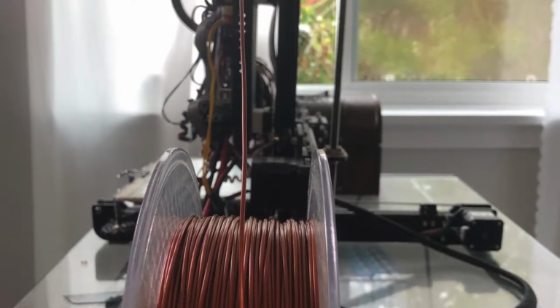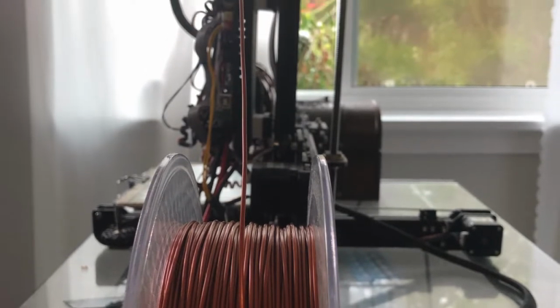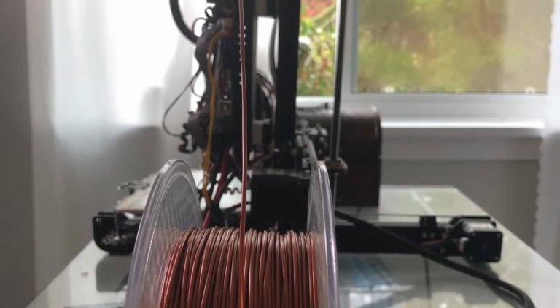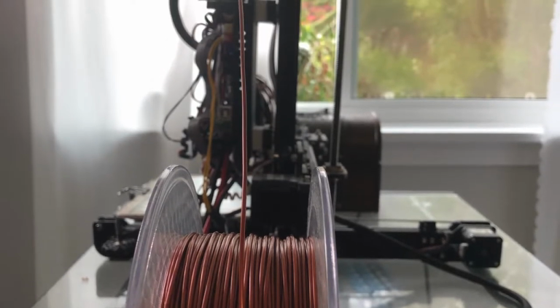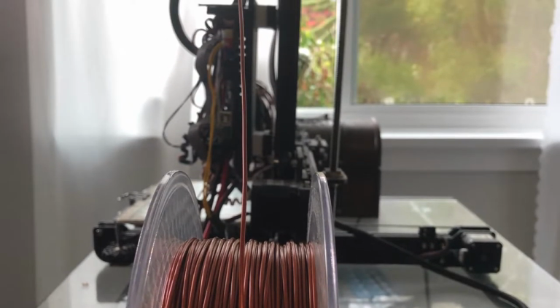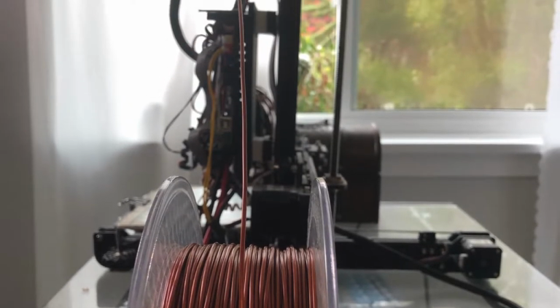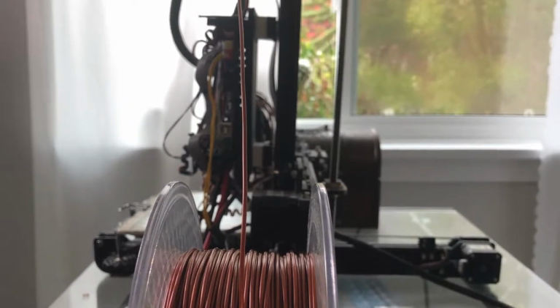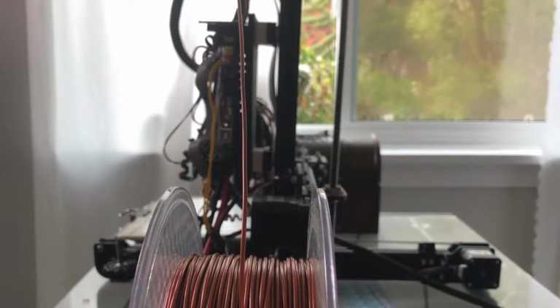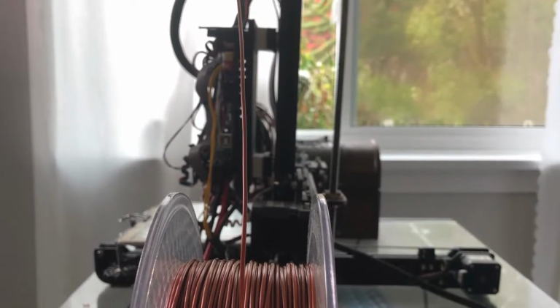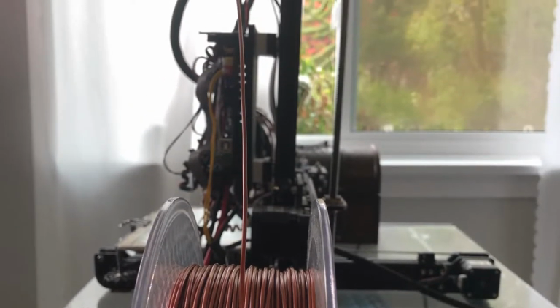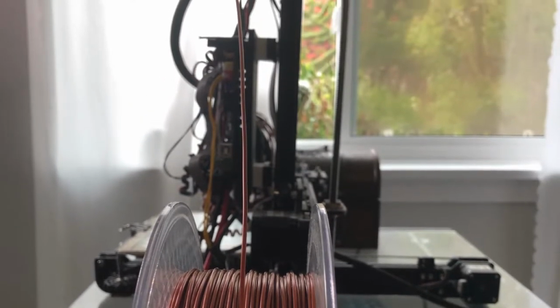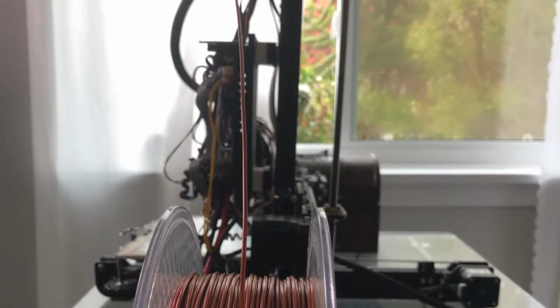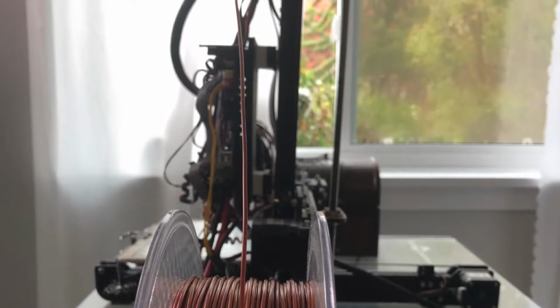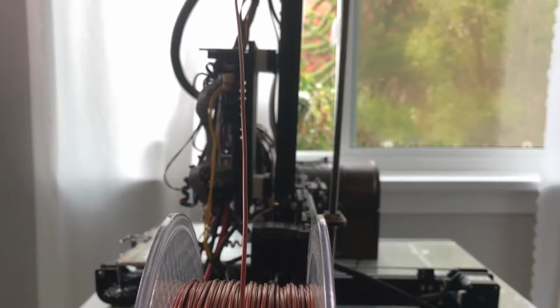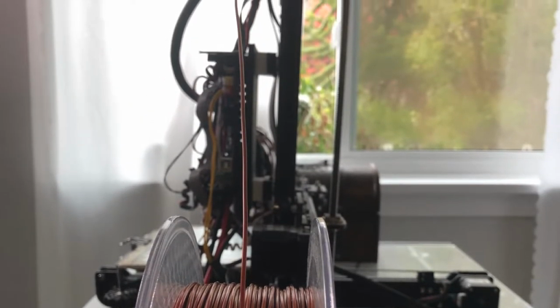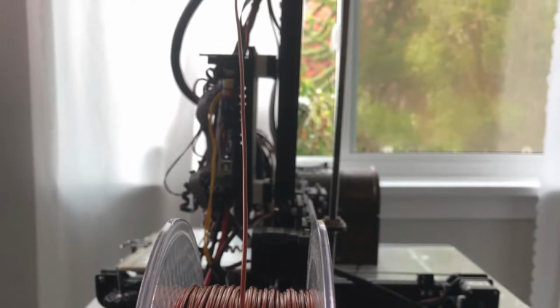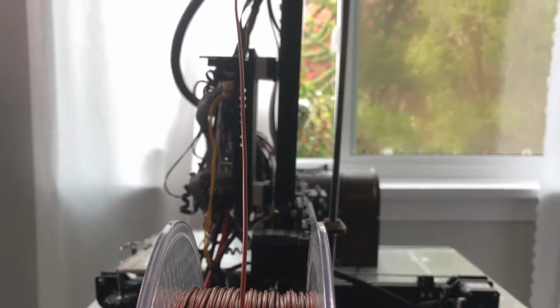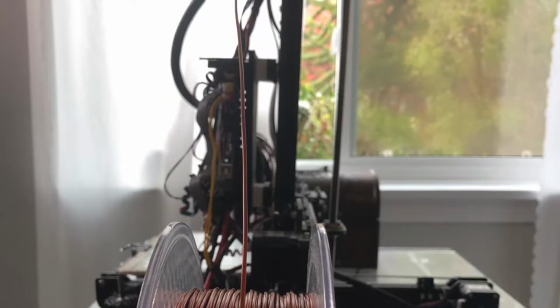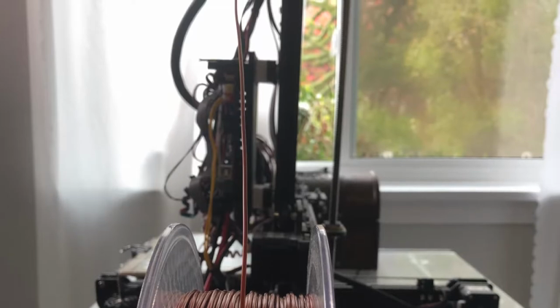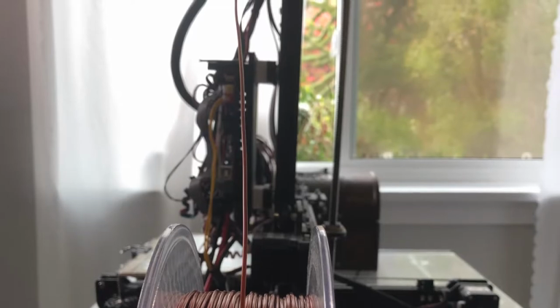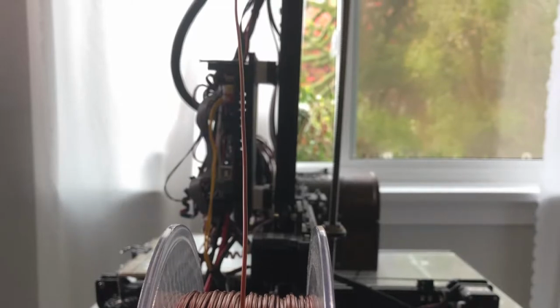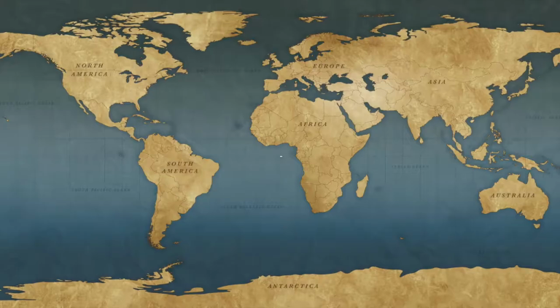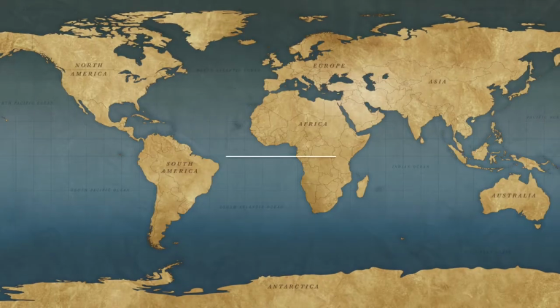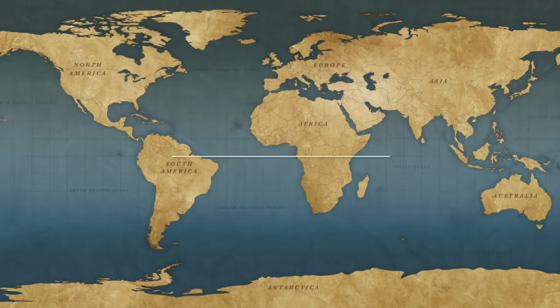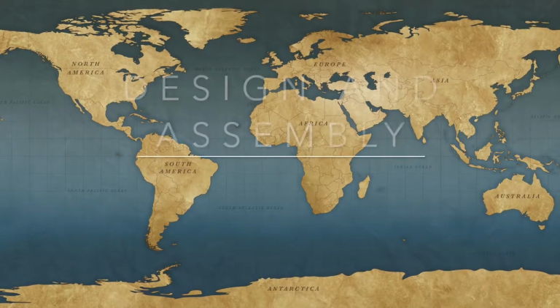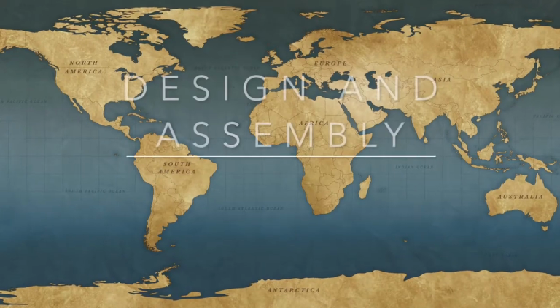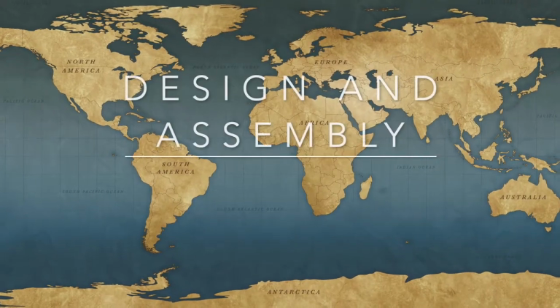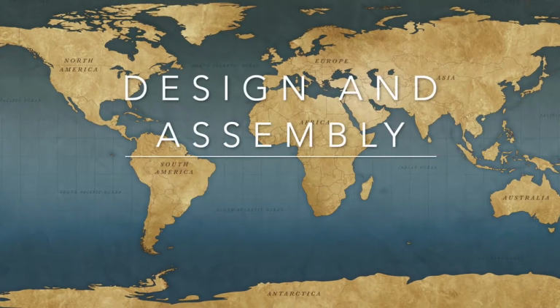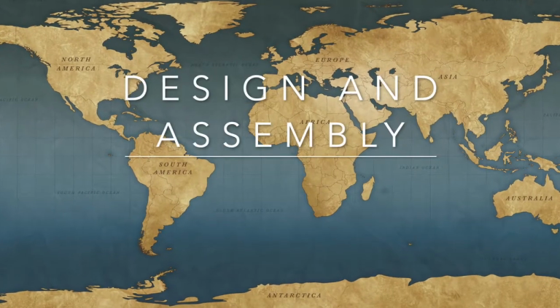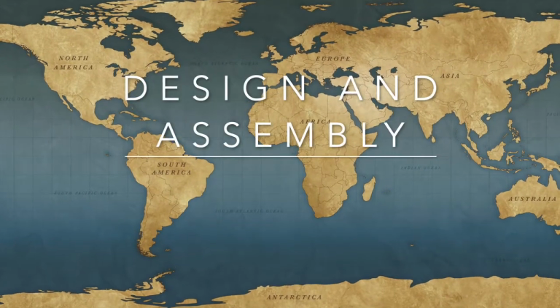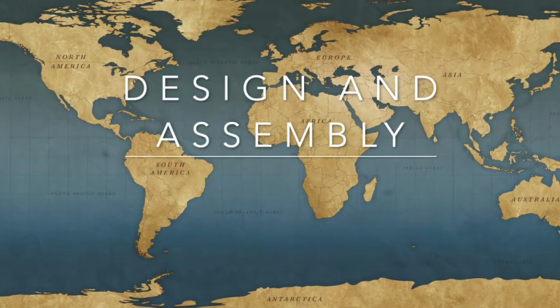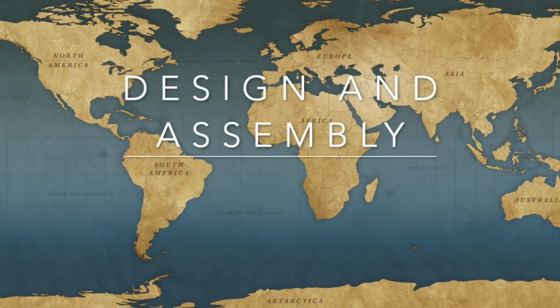I used copper-tinted PLA because it is cheaper, lighter, and more biodegradable than alternatives. I specifically chose the copper or bronze color because the text describes bronze as the material being used for construction.